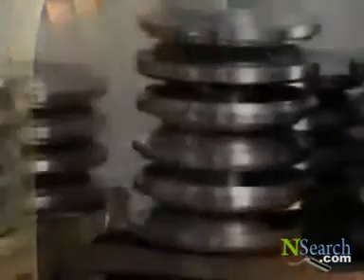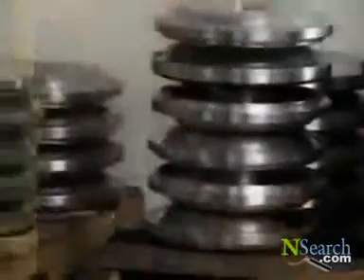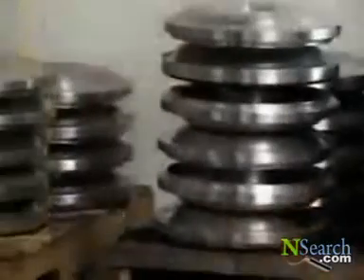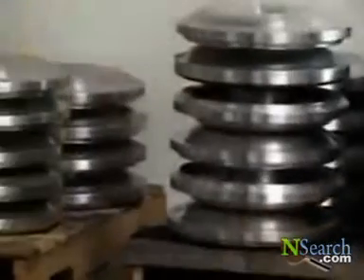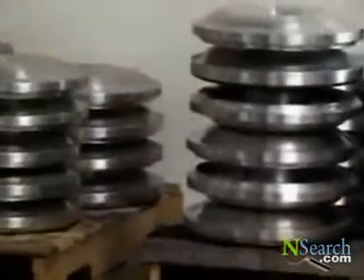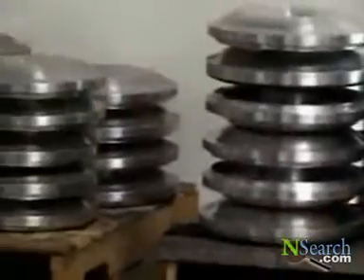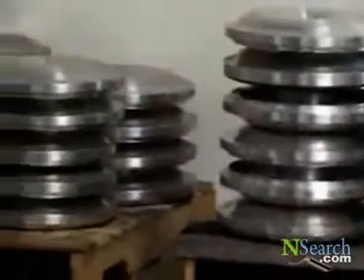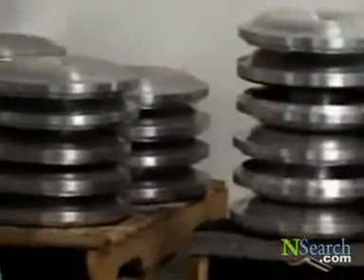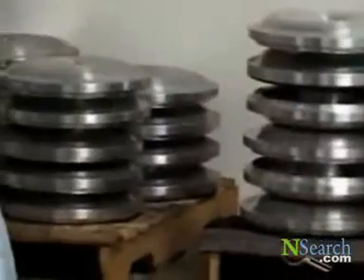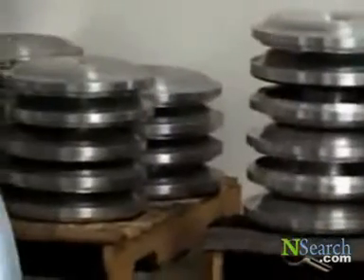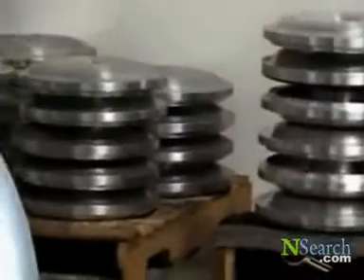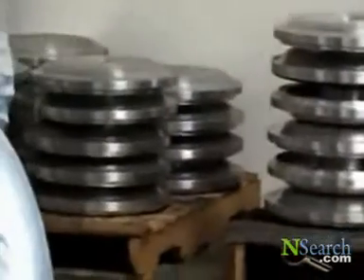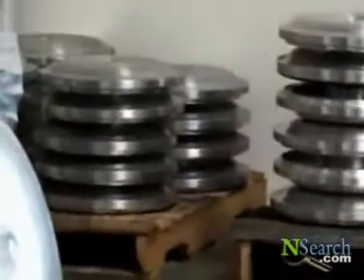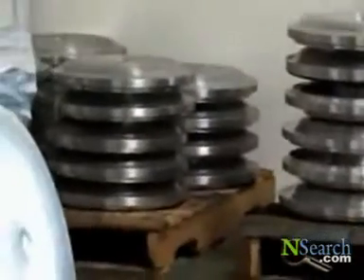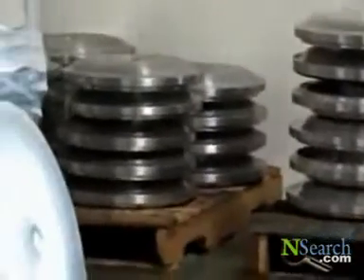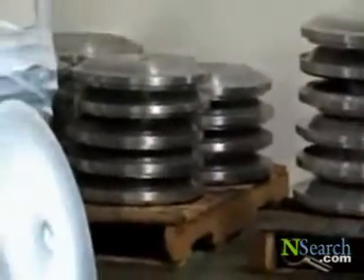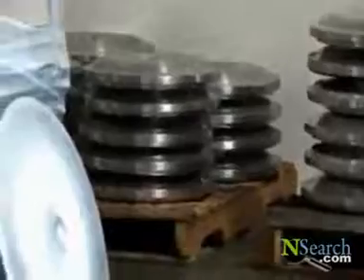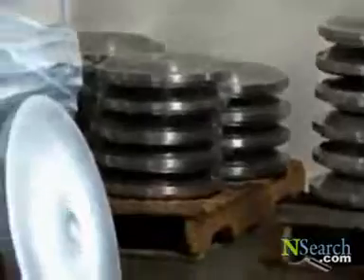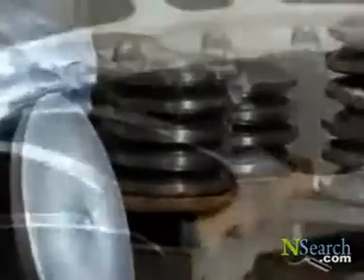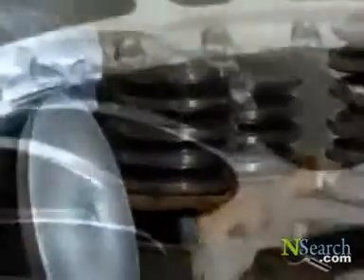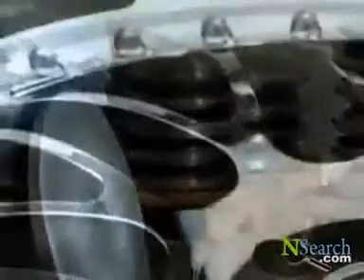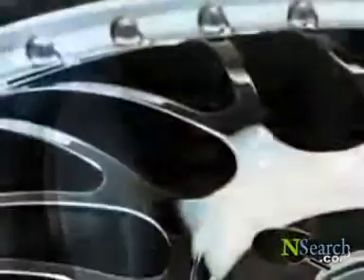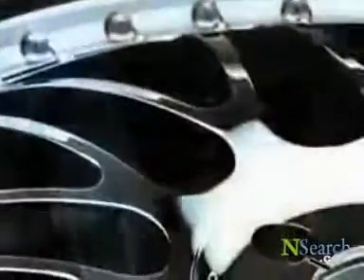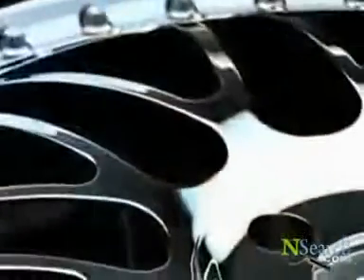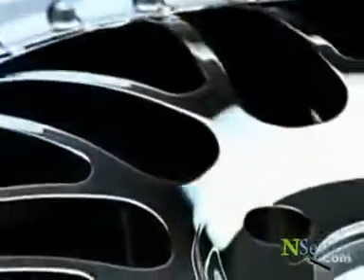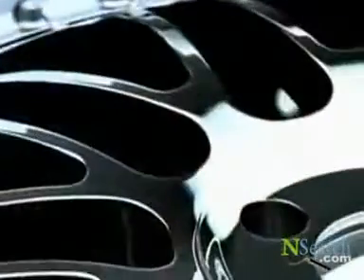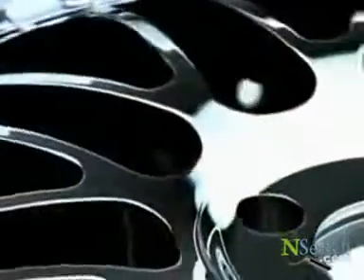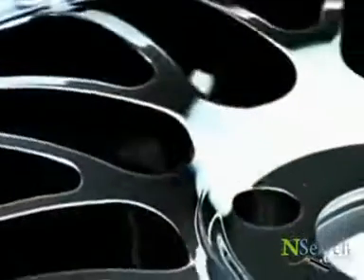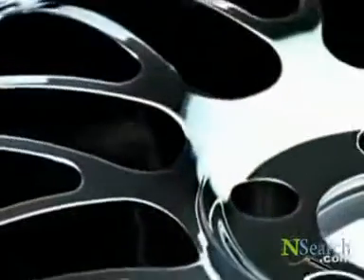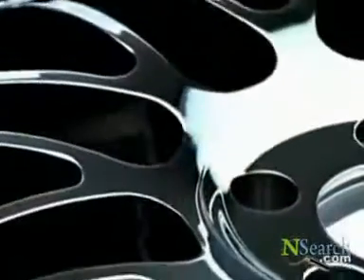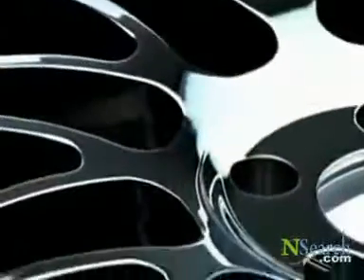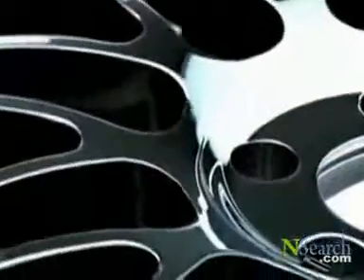NewTek maintains an inventory of many blank forged center discs, so the design possibilities are almost endless.